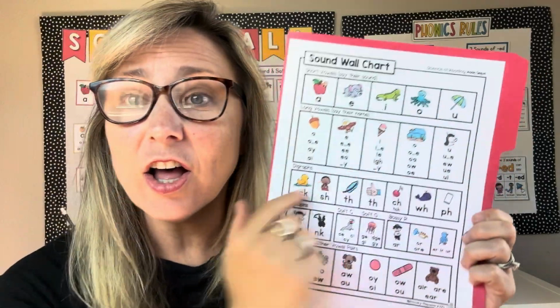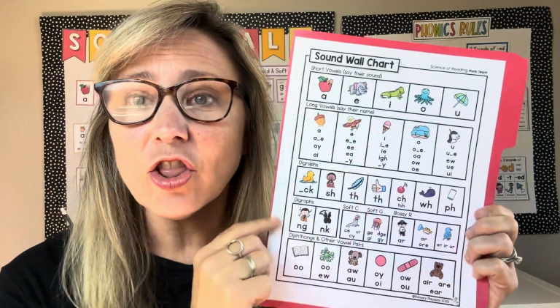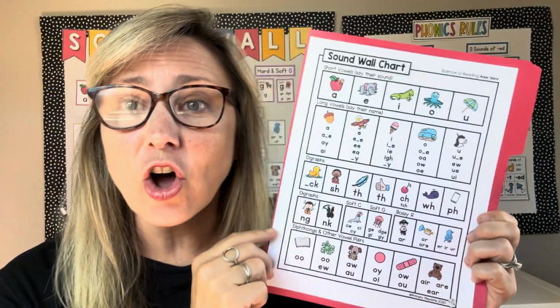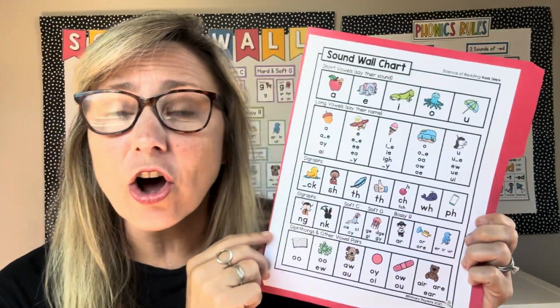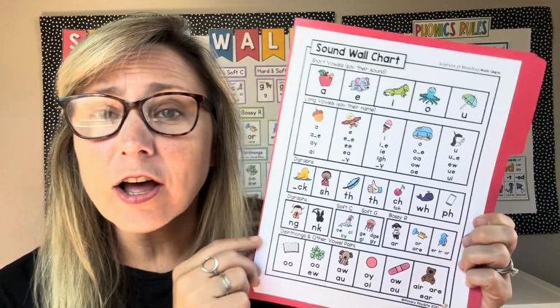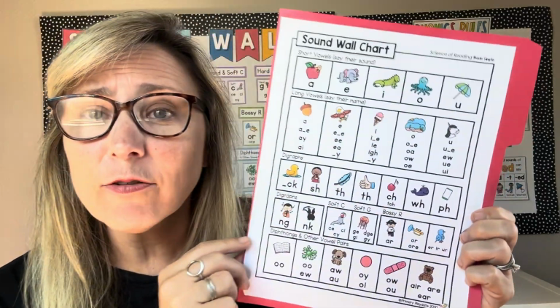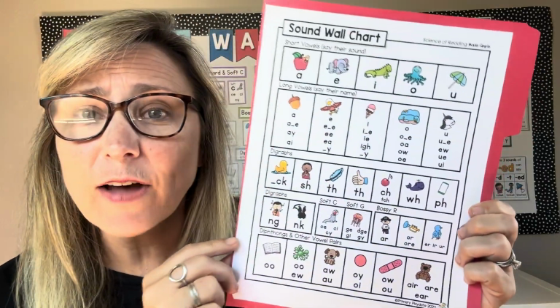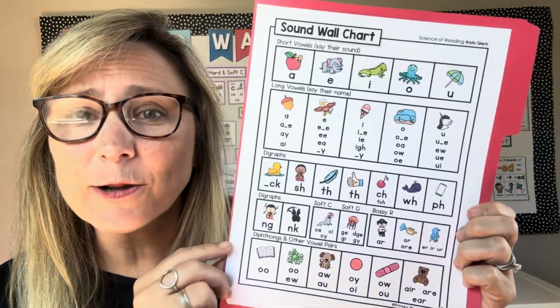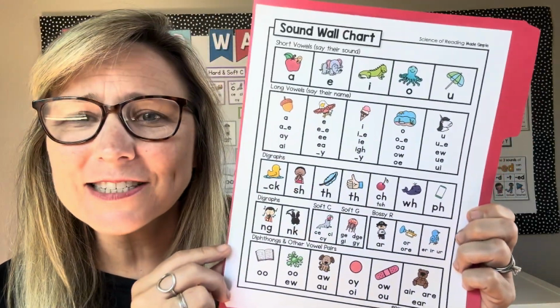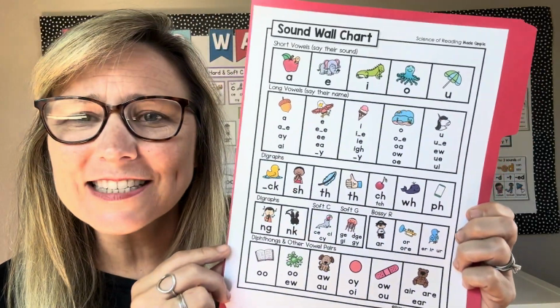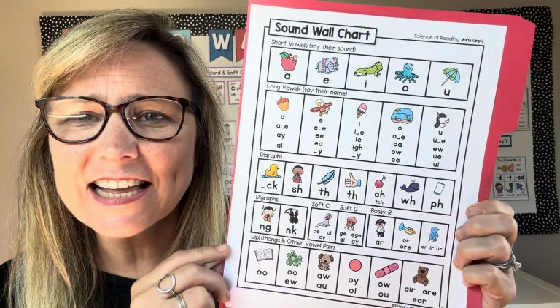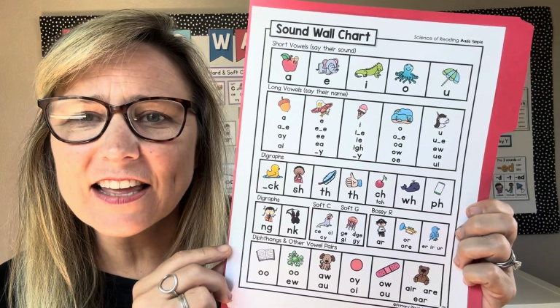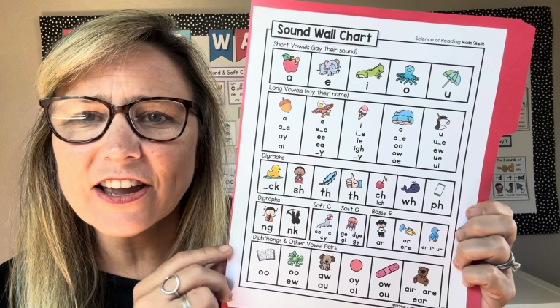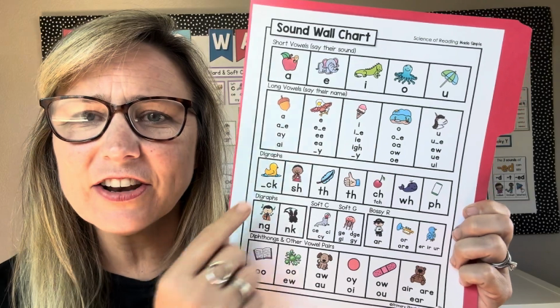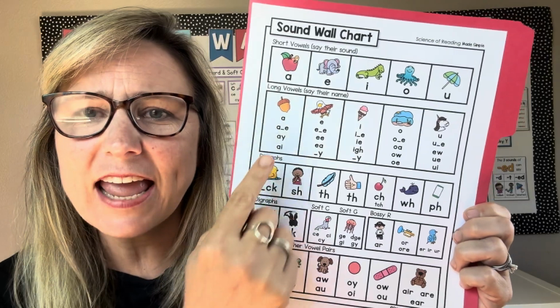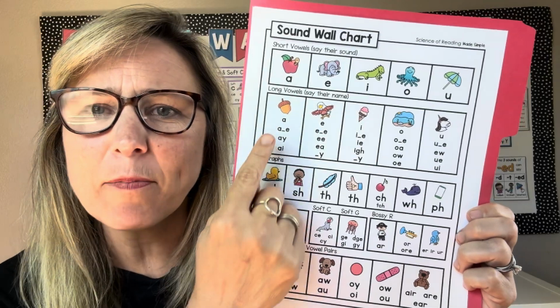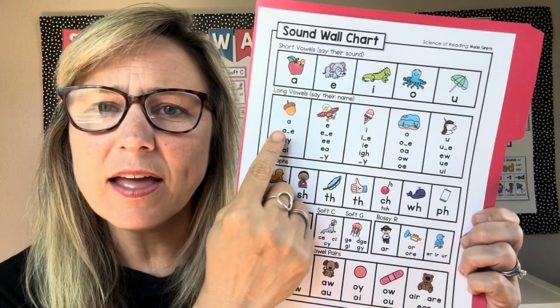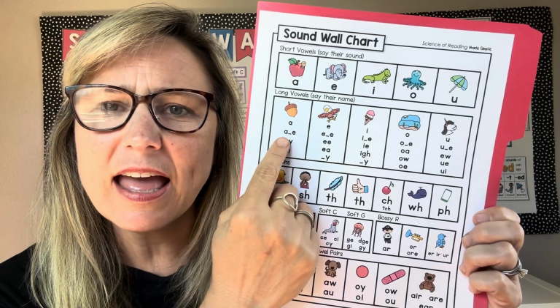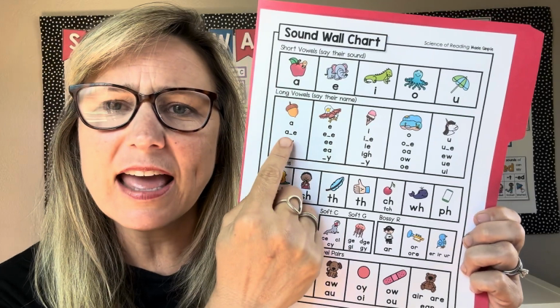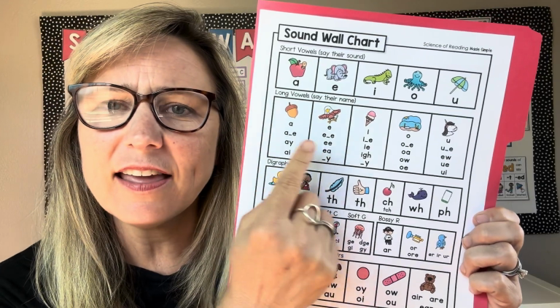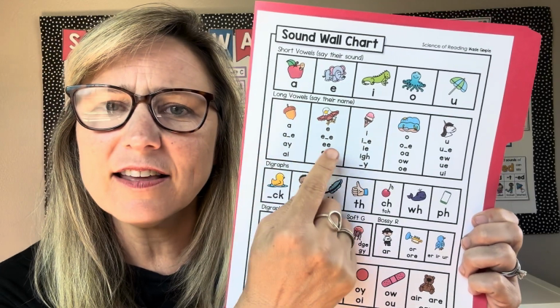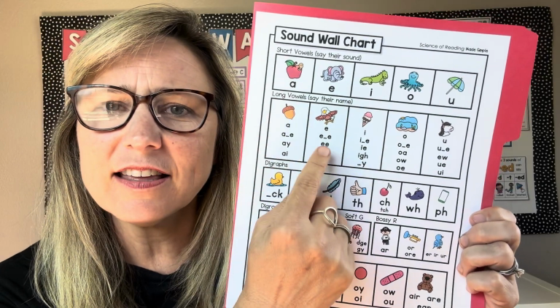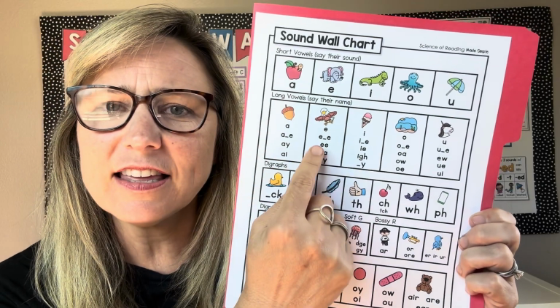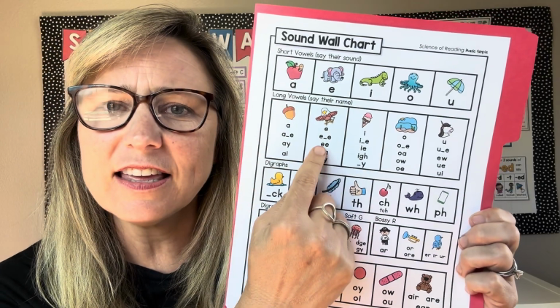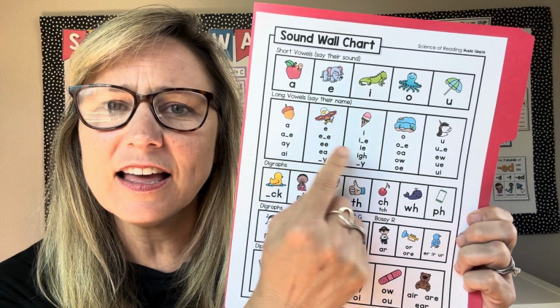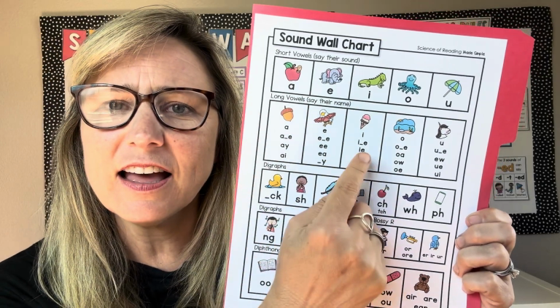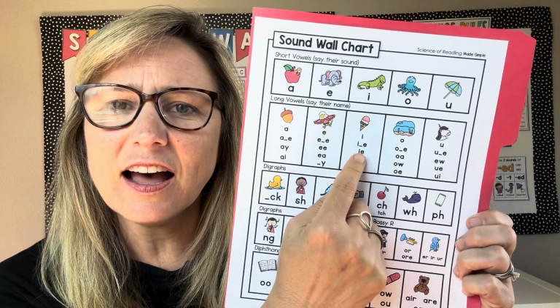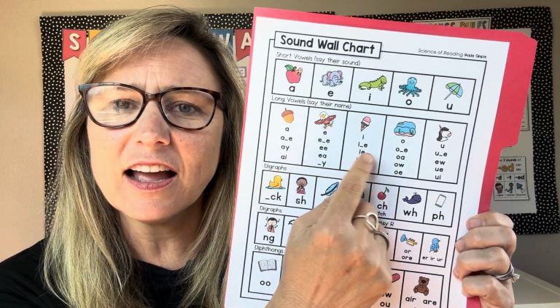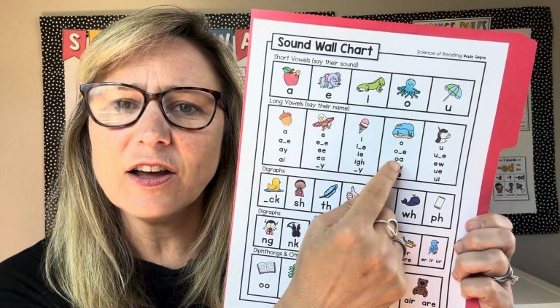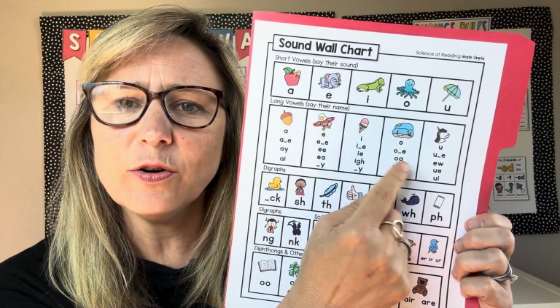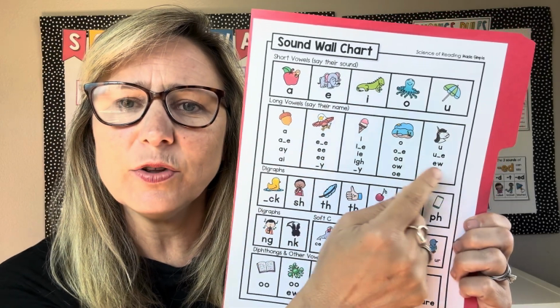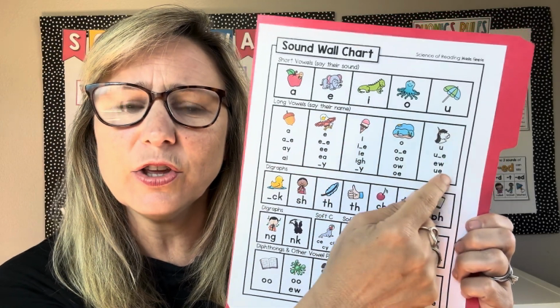Long vowels say their name: A, e, i, o, u.